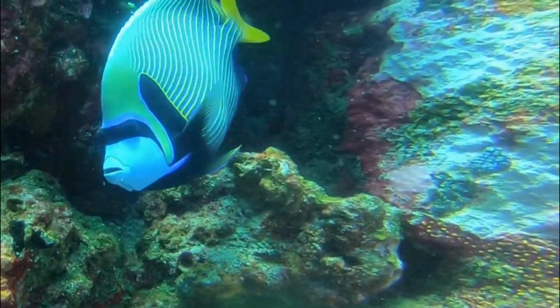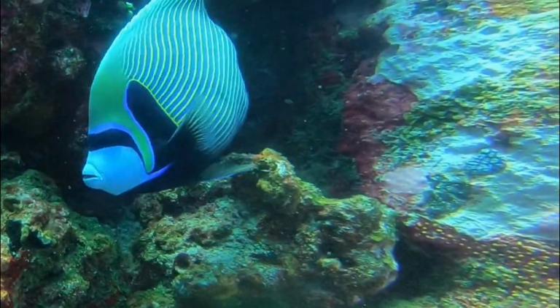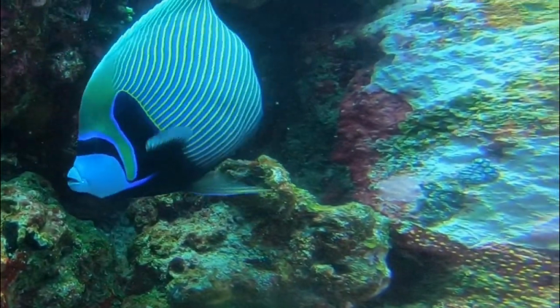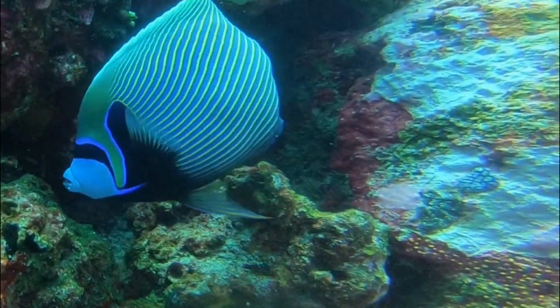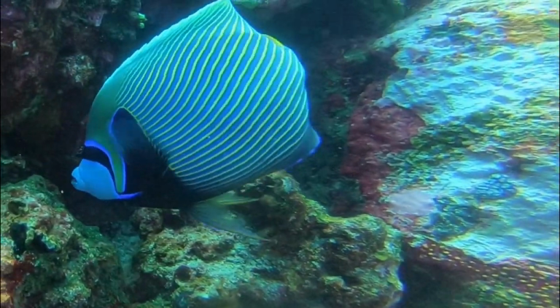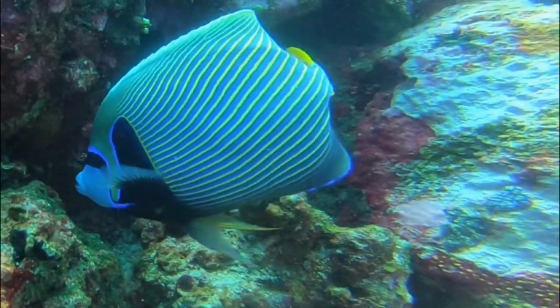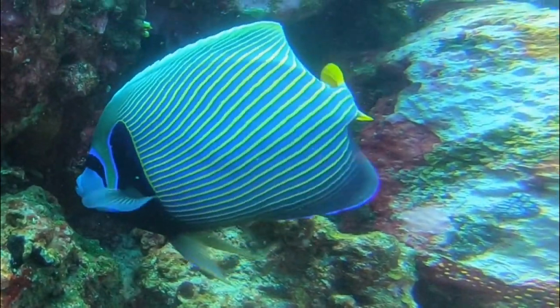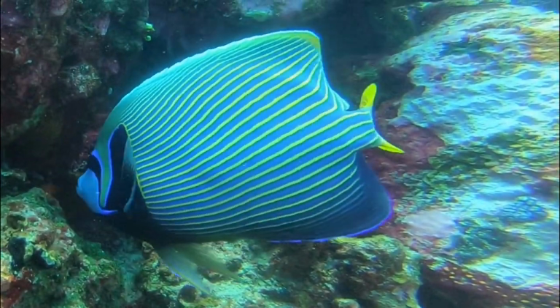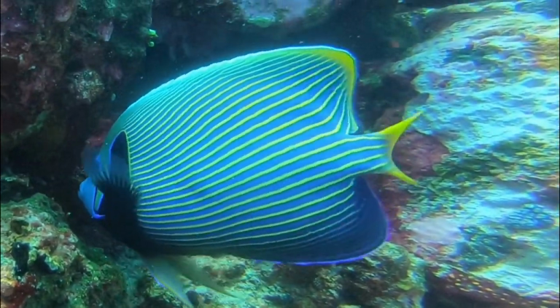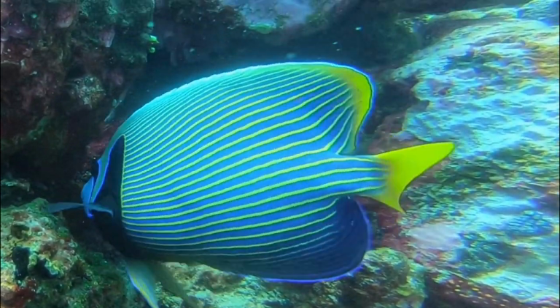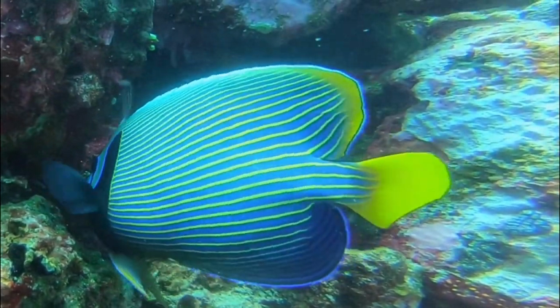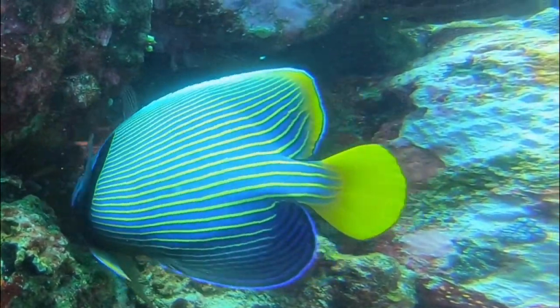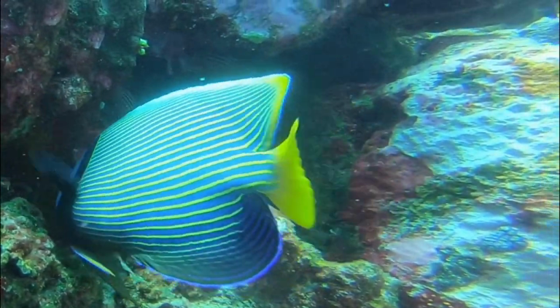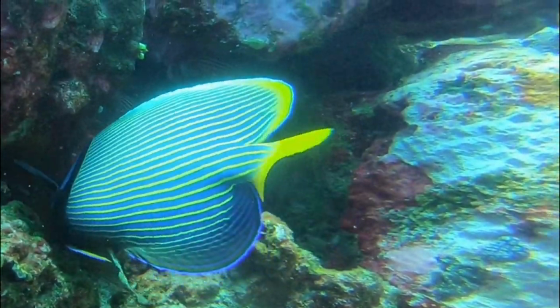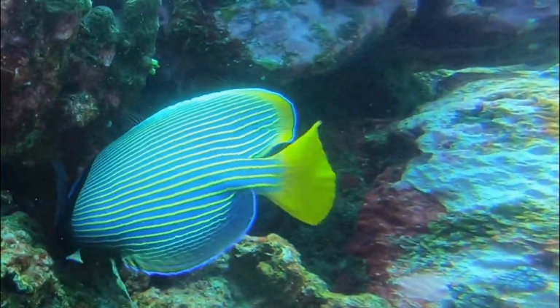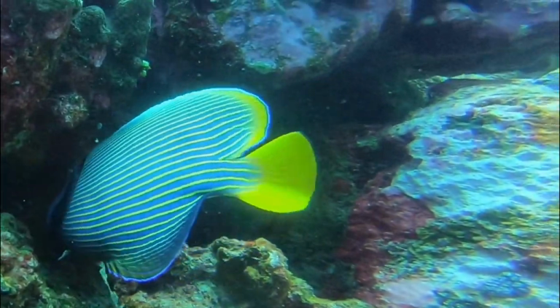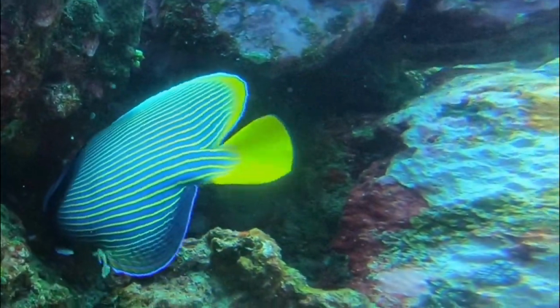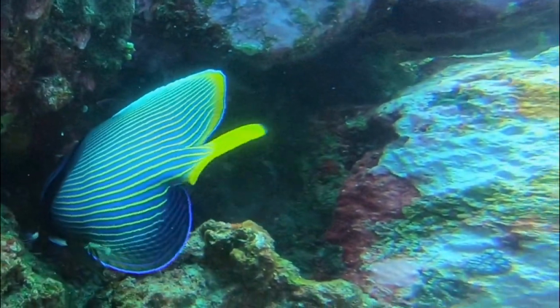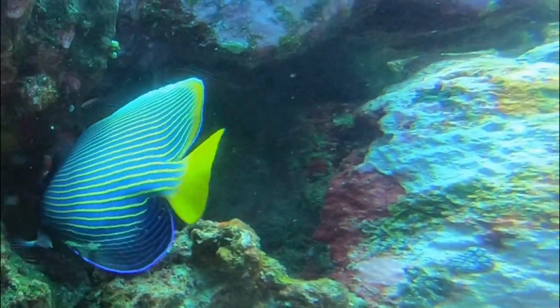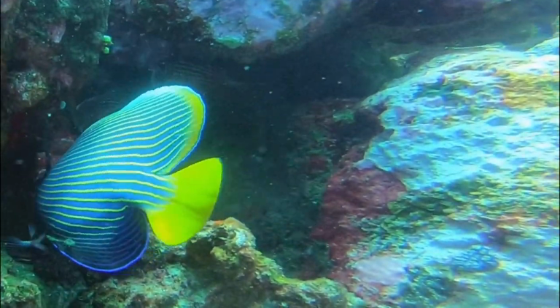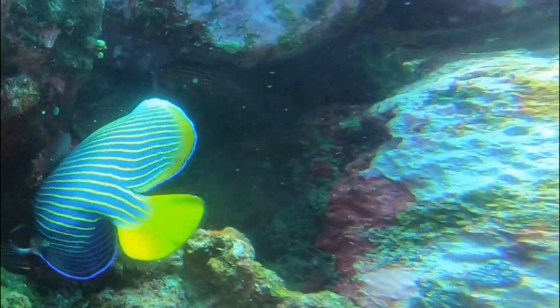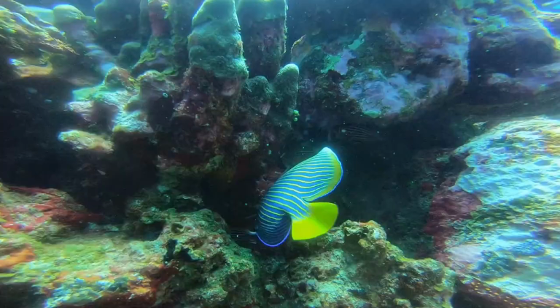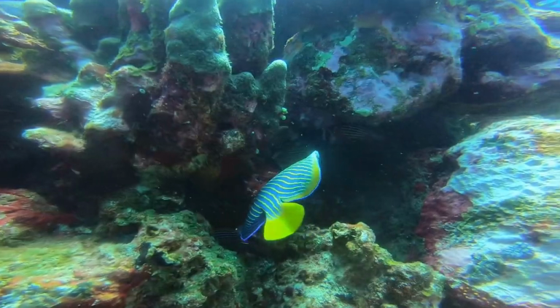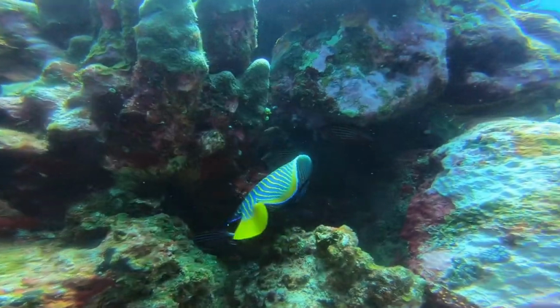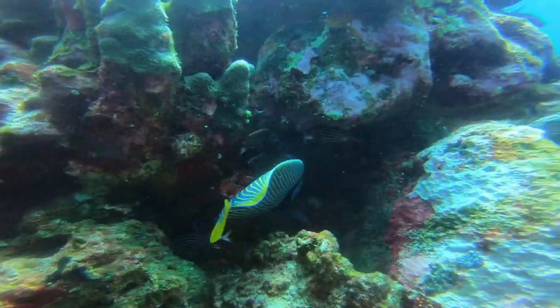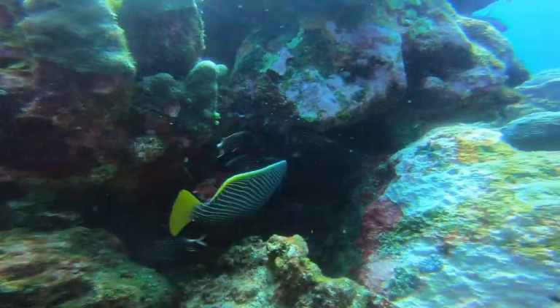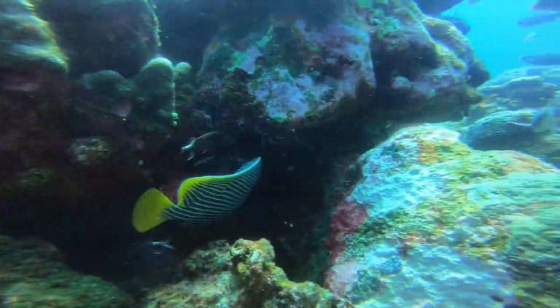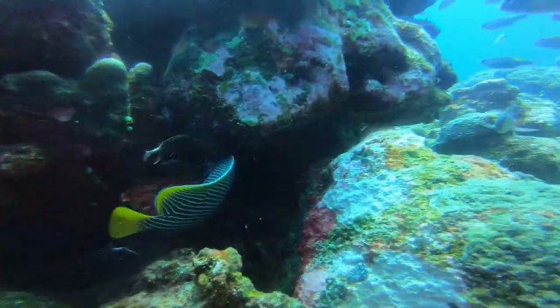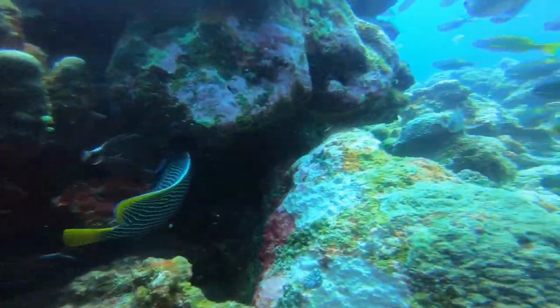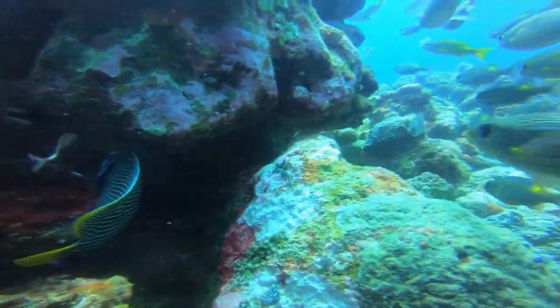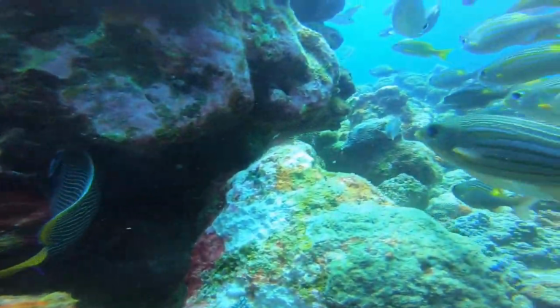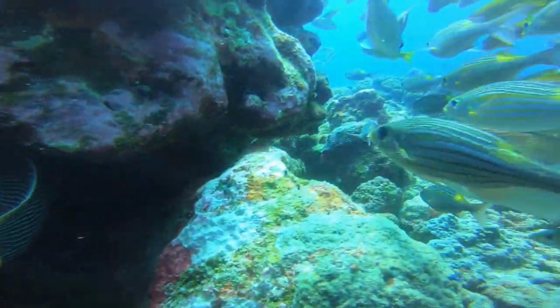And the fish are so tame. This guy wasn't worried at all. It's normally very hard to film them. We'll see you next time.